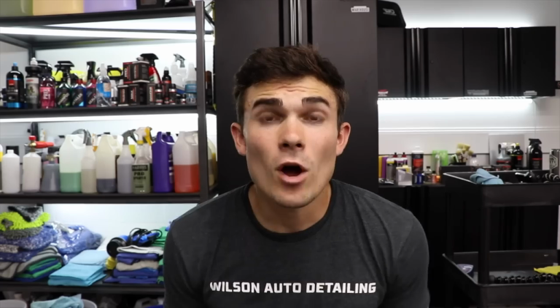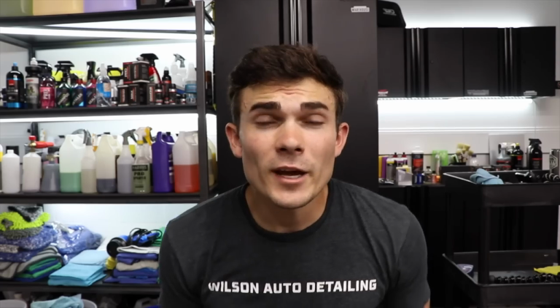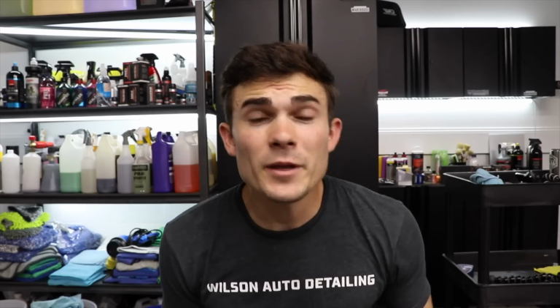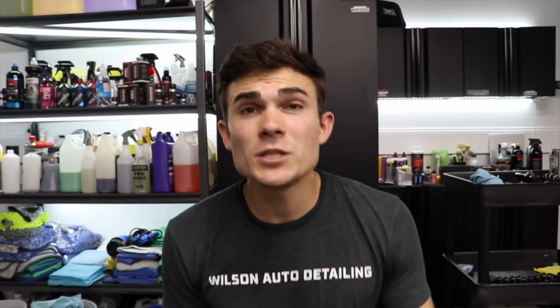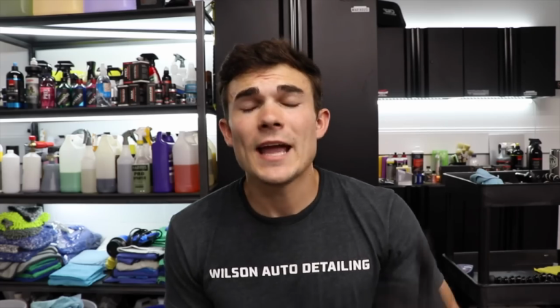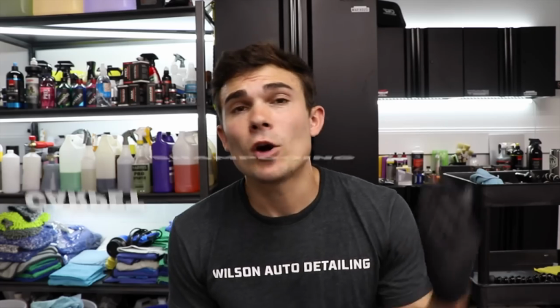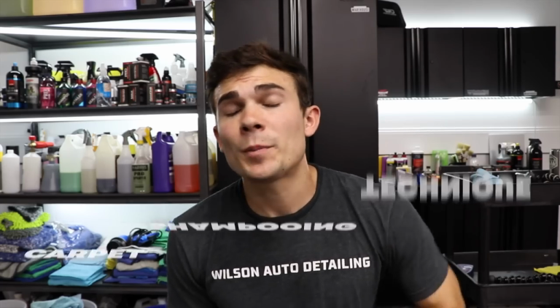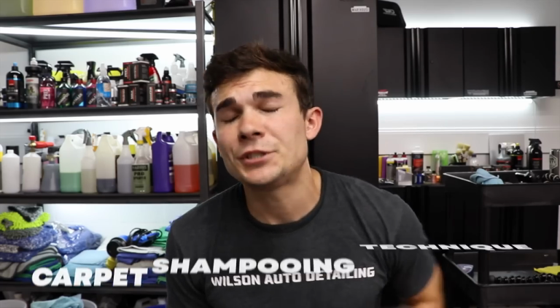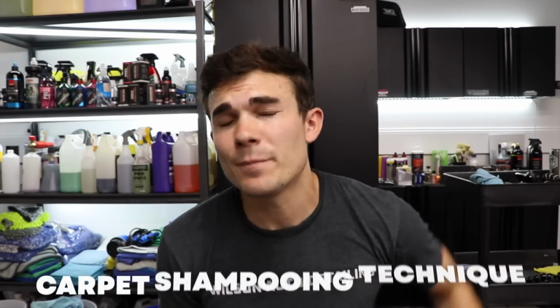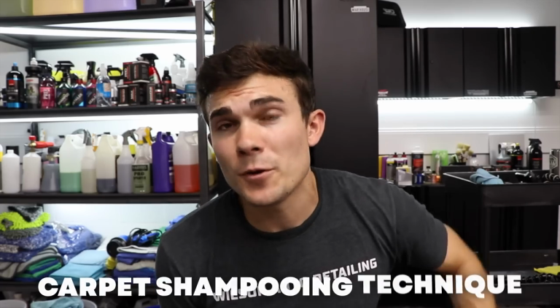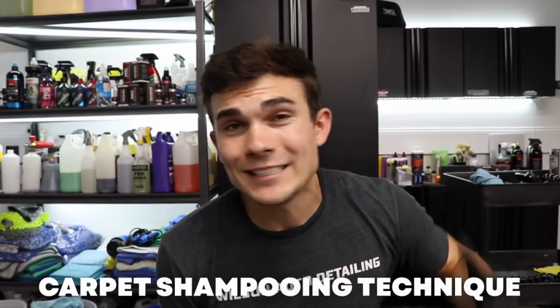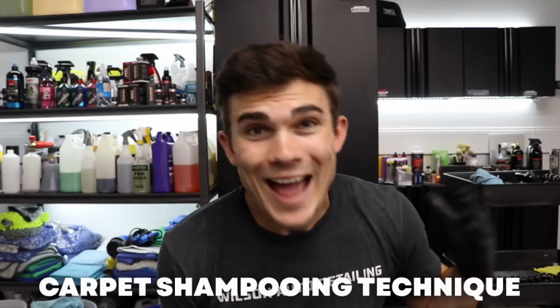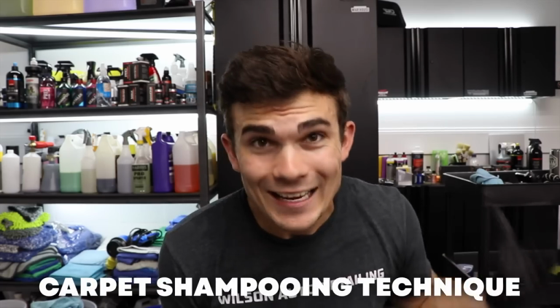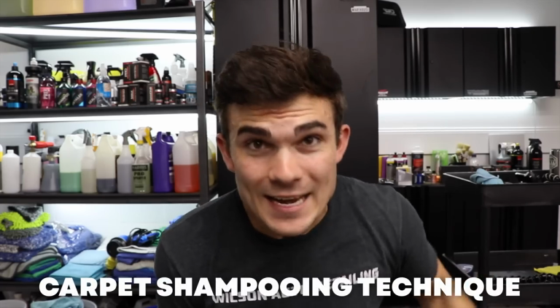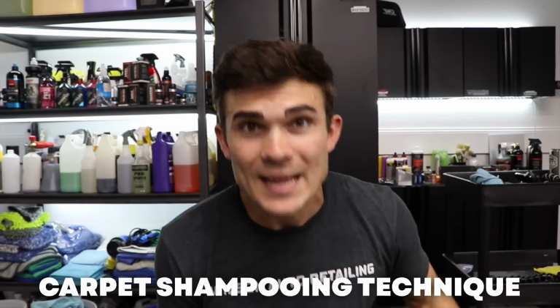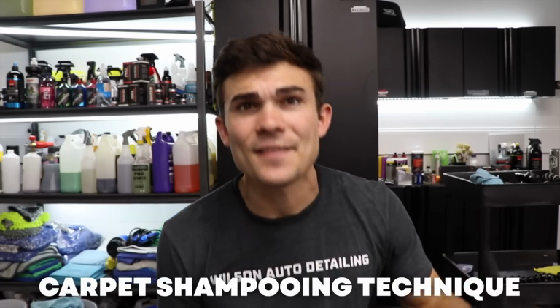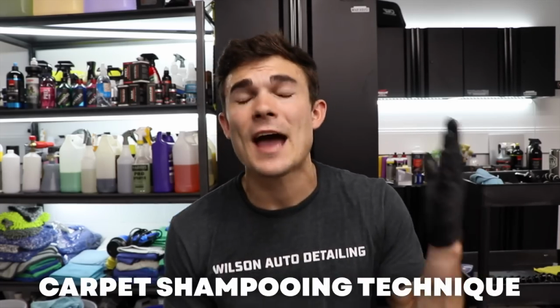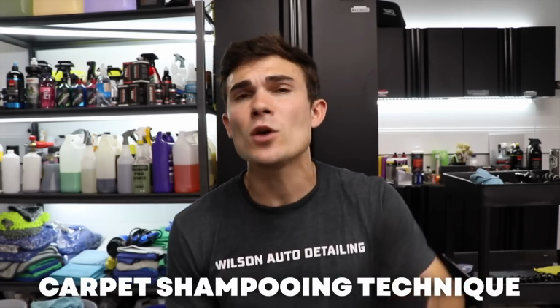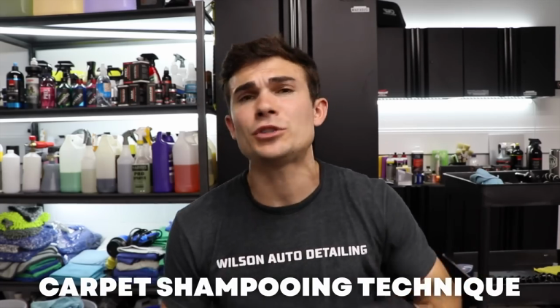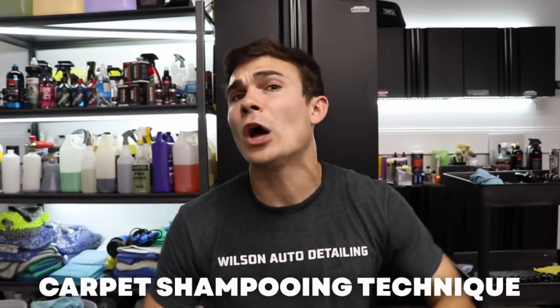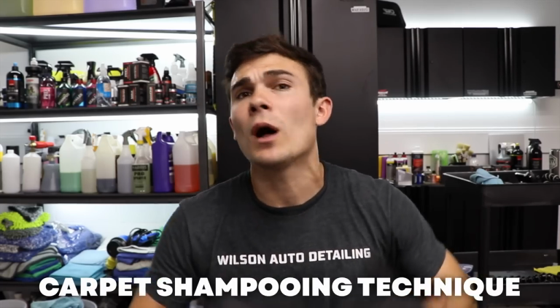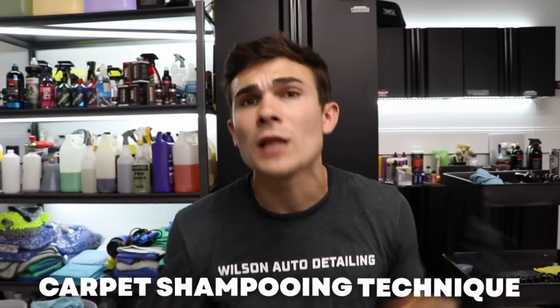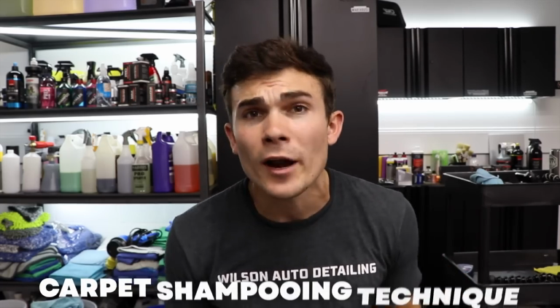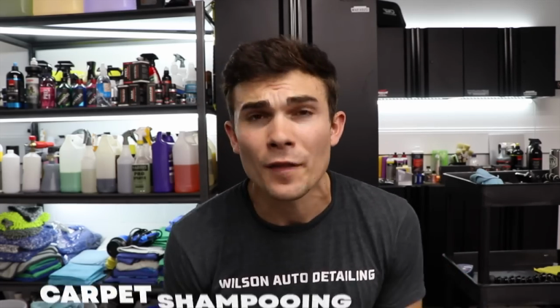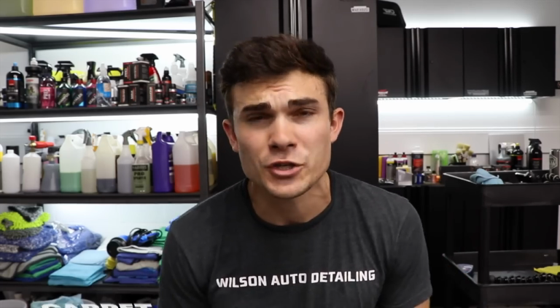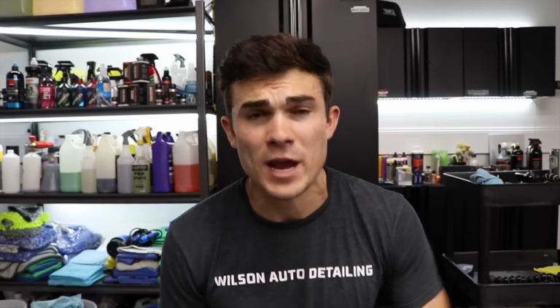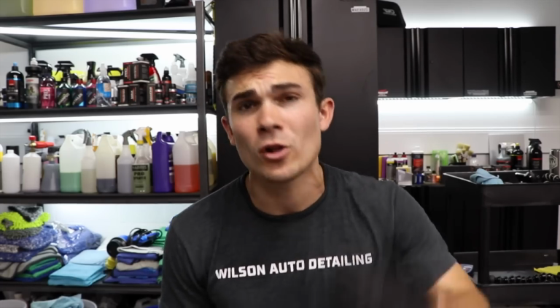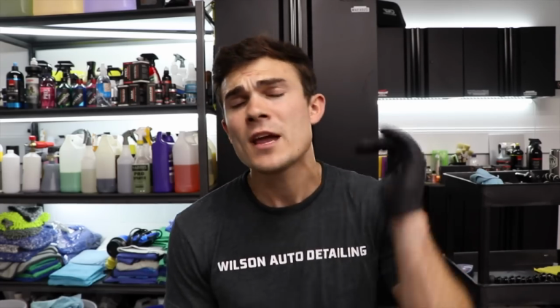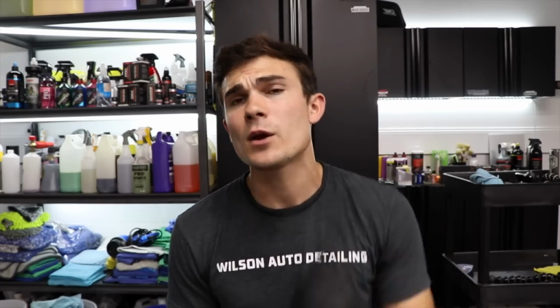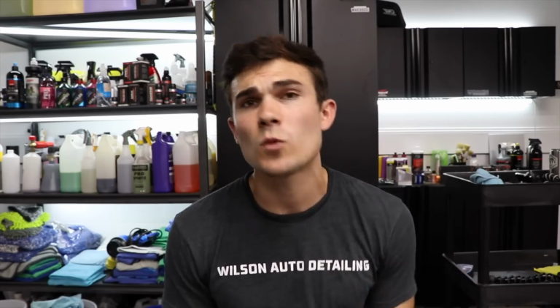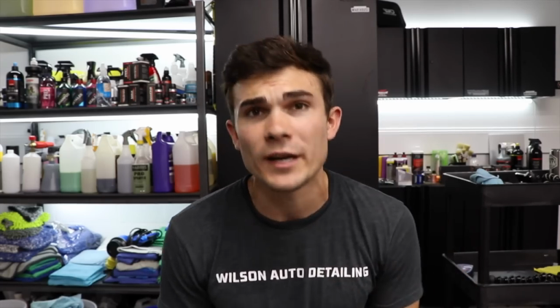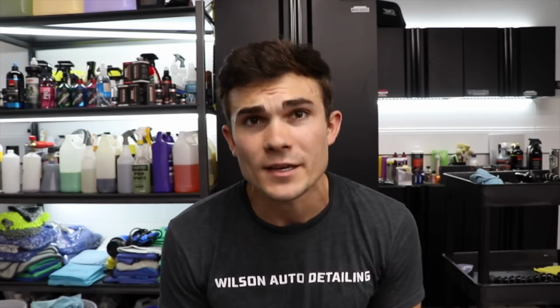I'm going to be using a carpet shampooing technique that I don't show a lot on this channel. Here's what it is.